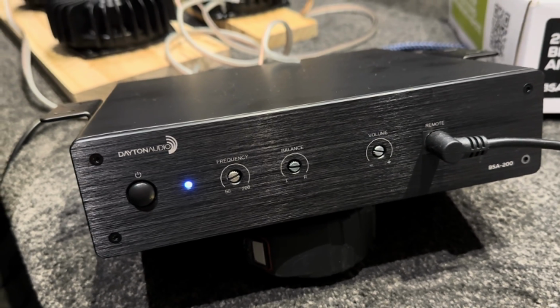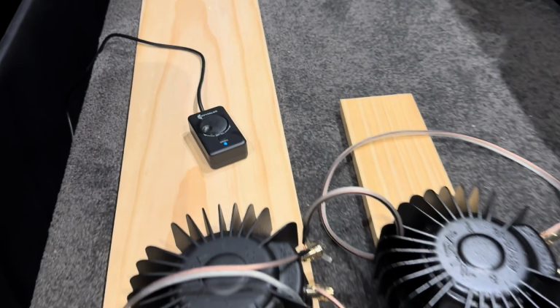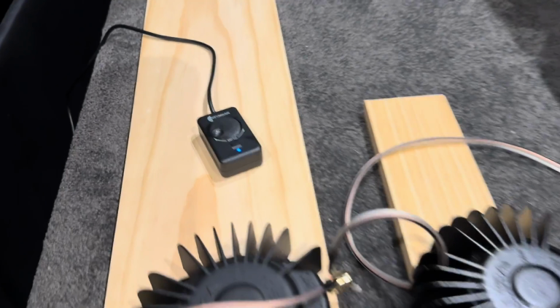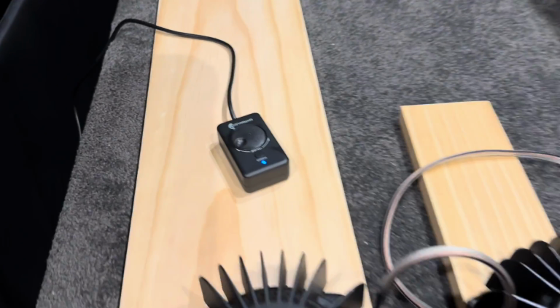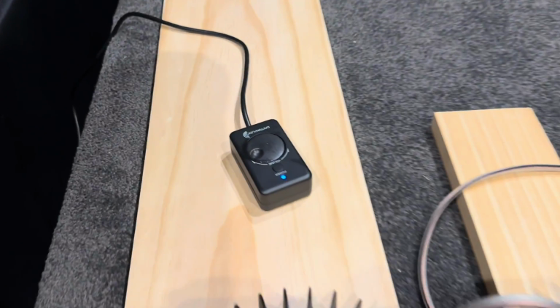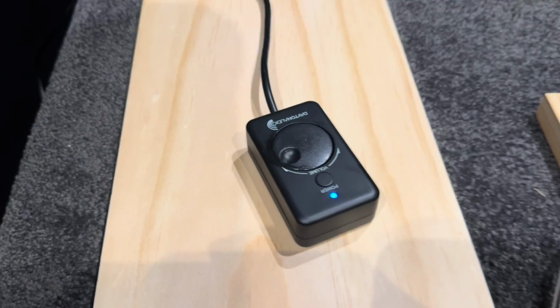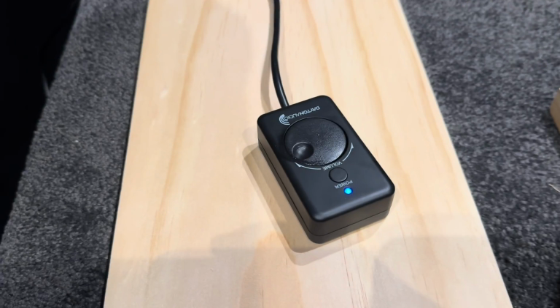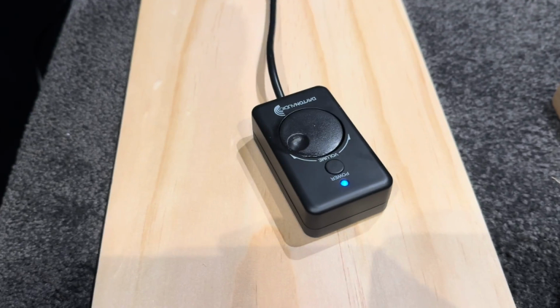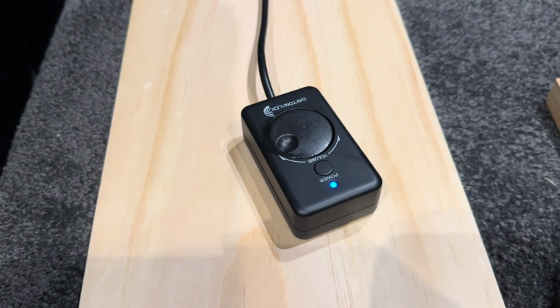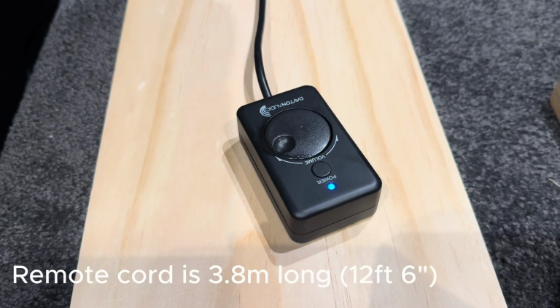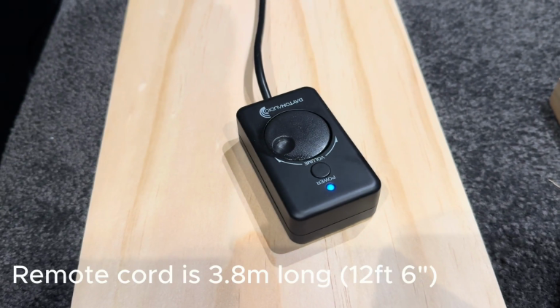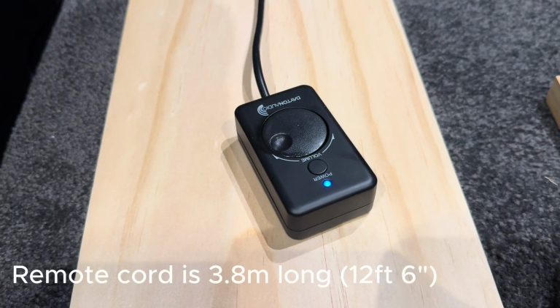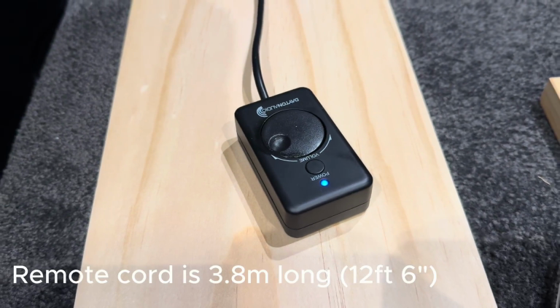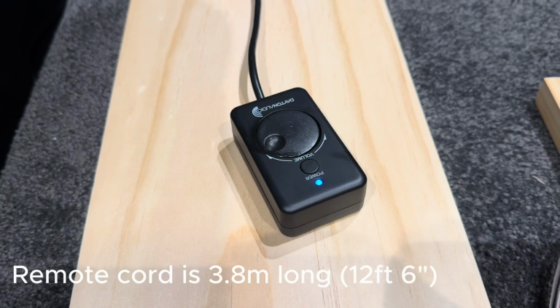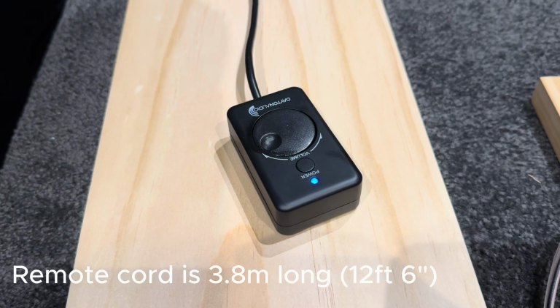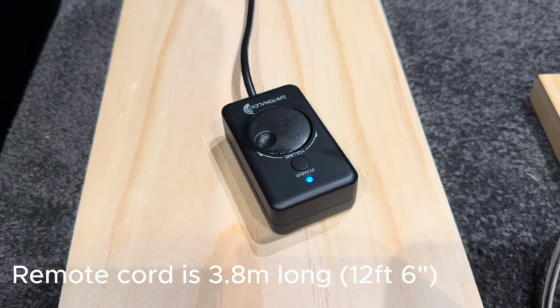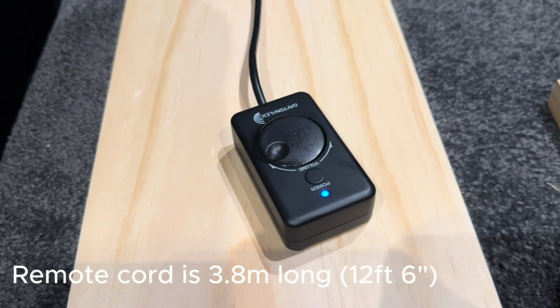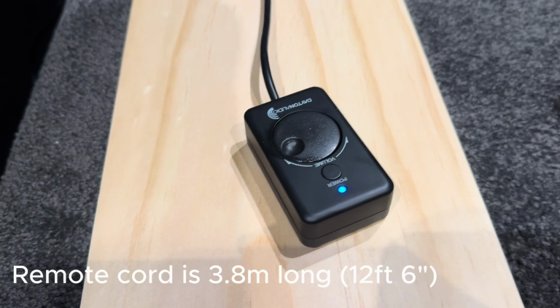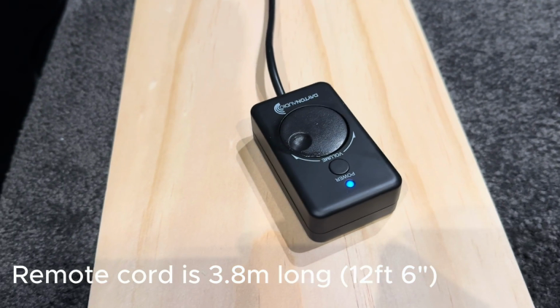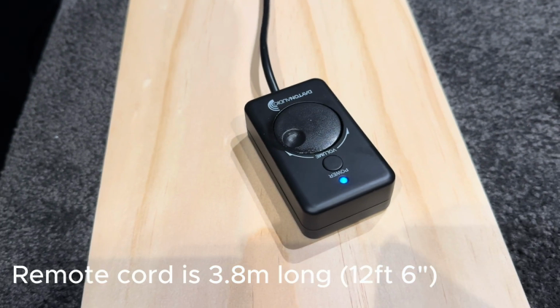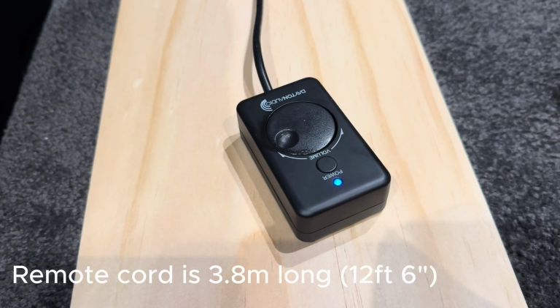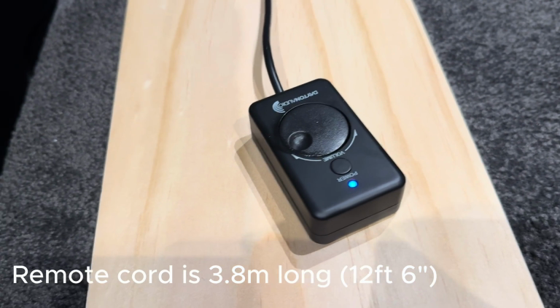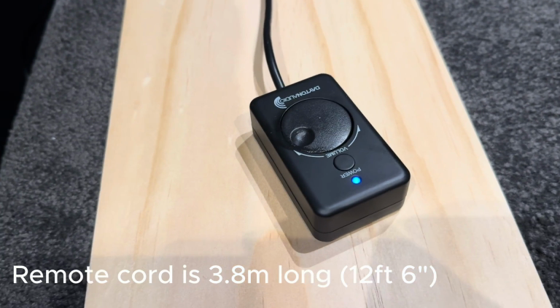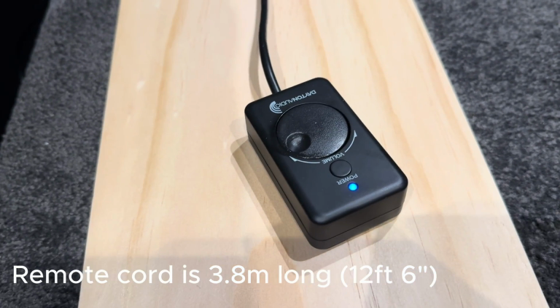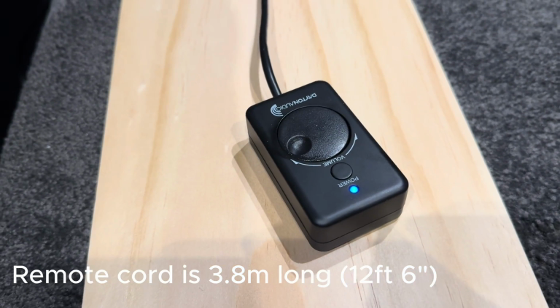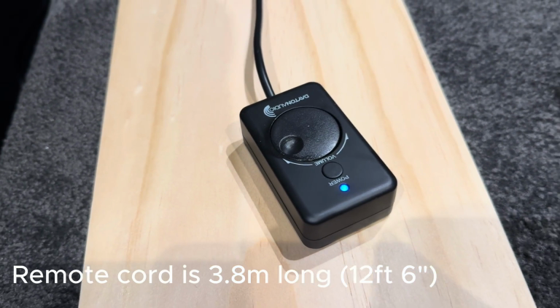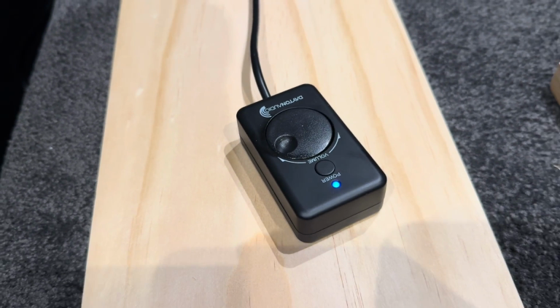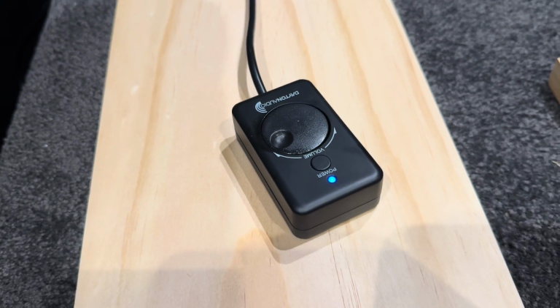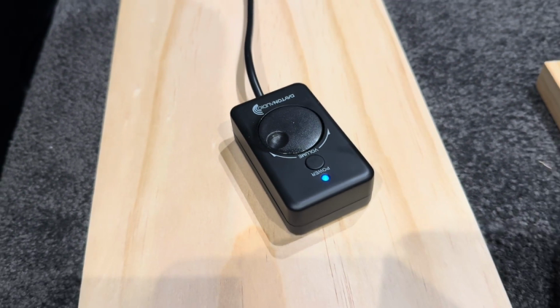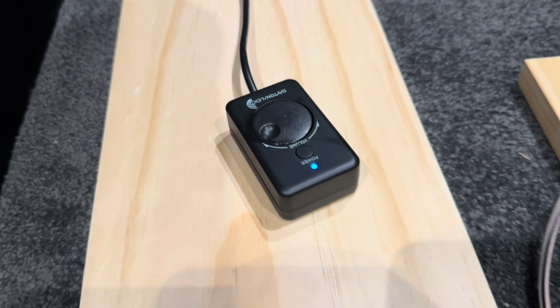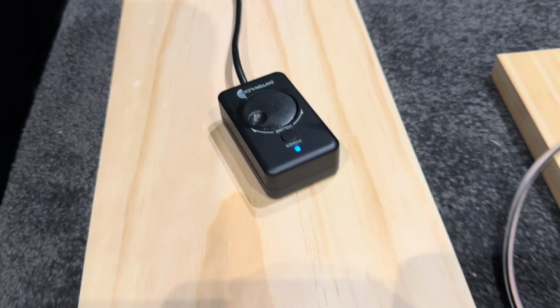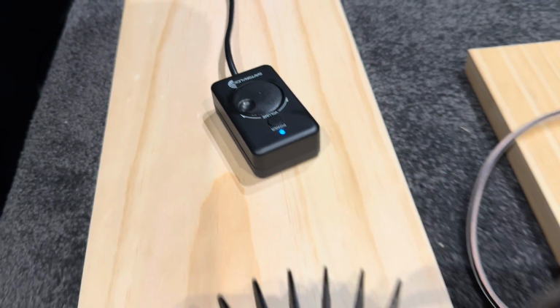Here's the remote. It's got a really long cable with it which is handy, and it's purely just got a power button and a volume dial.